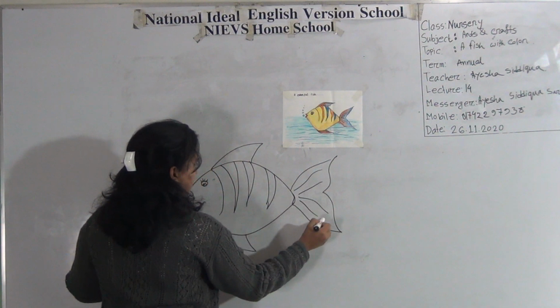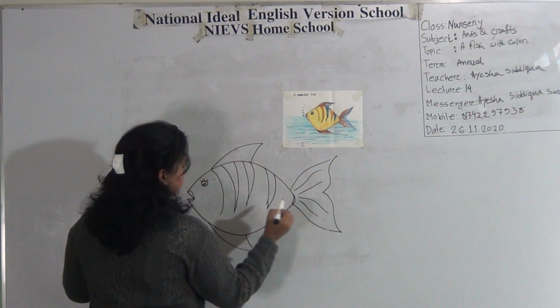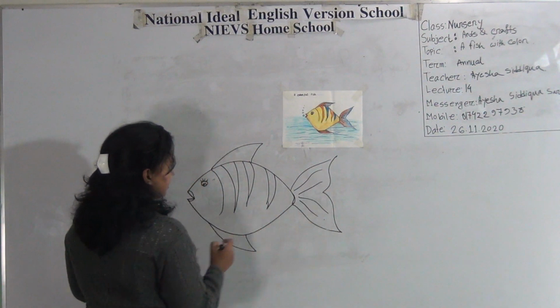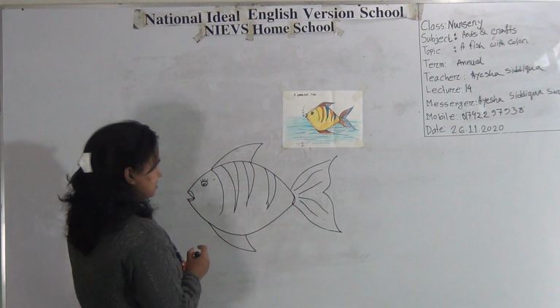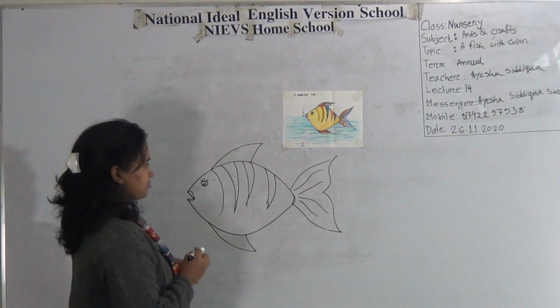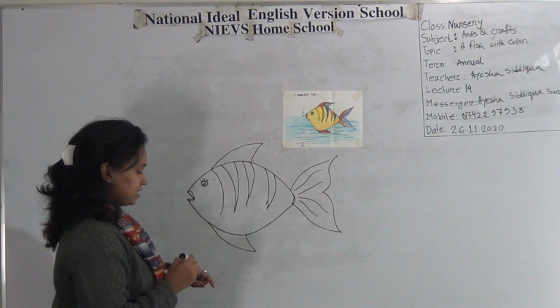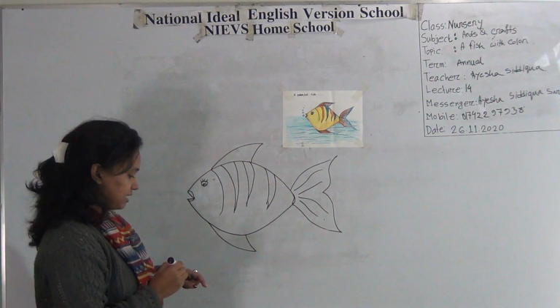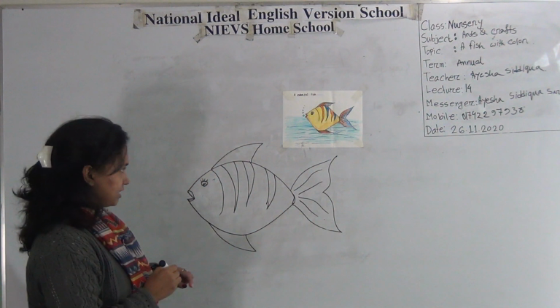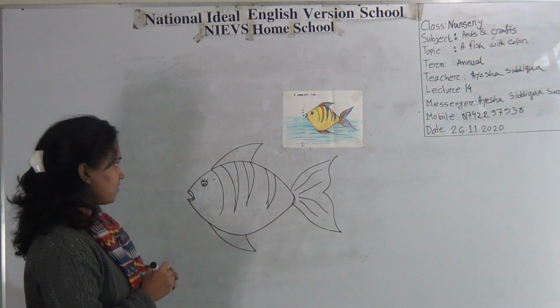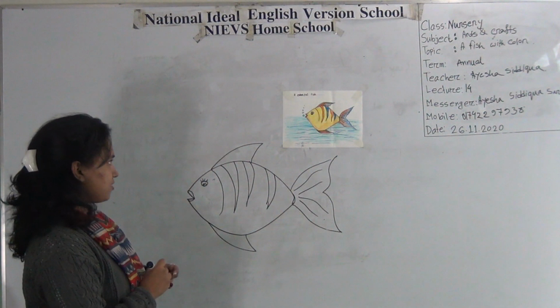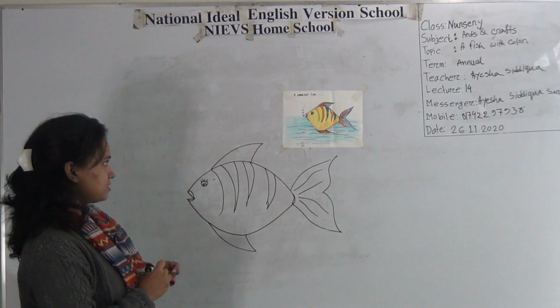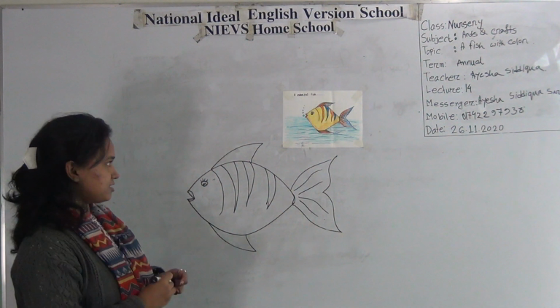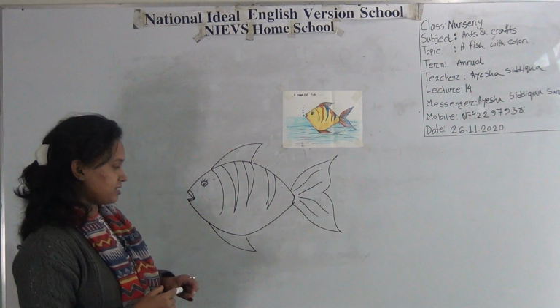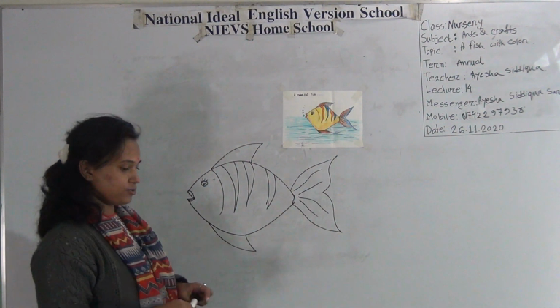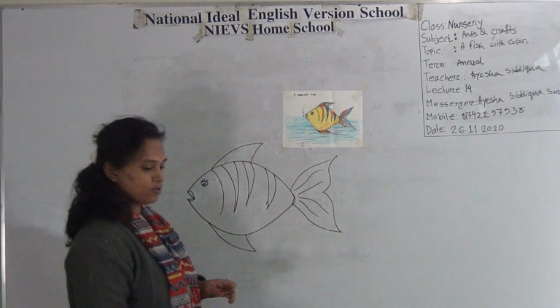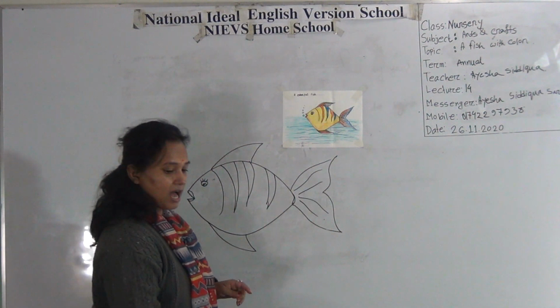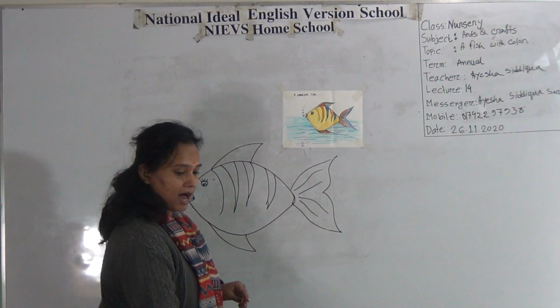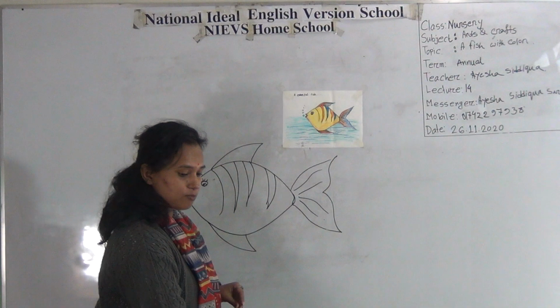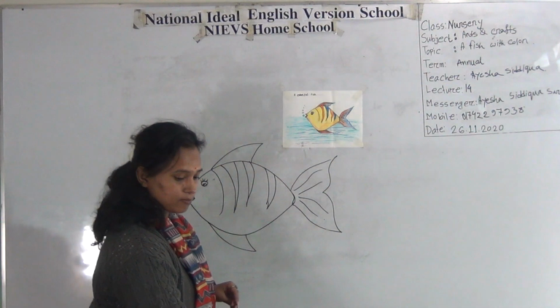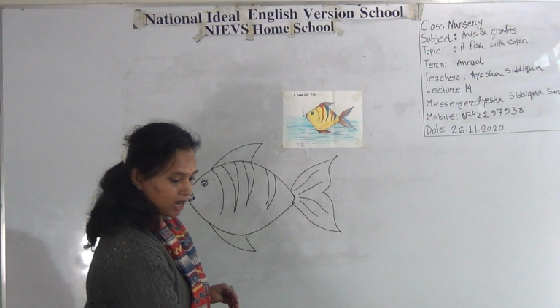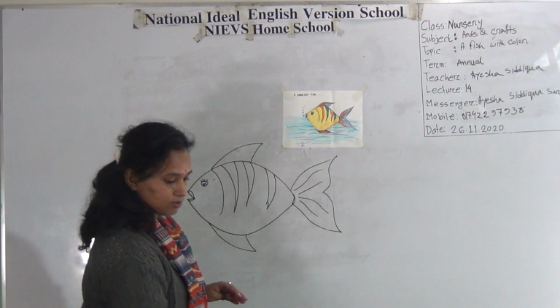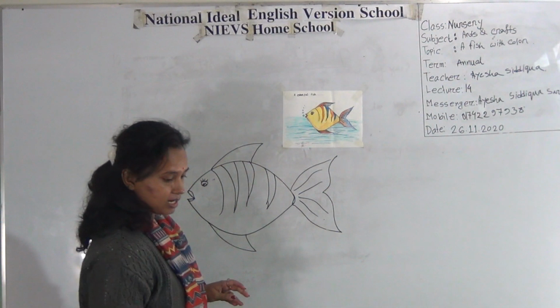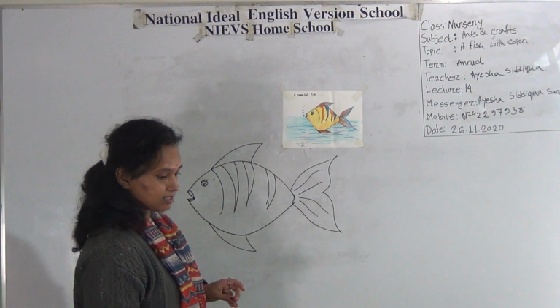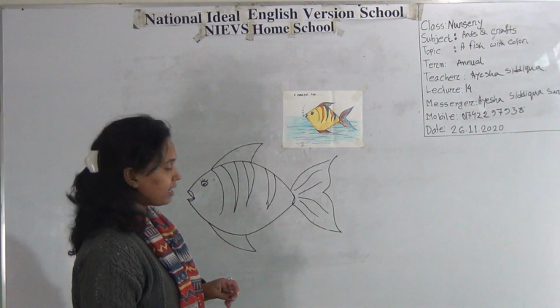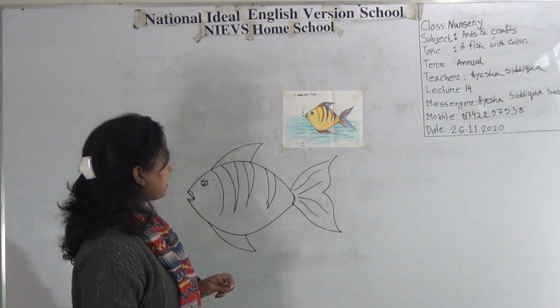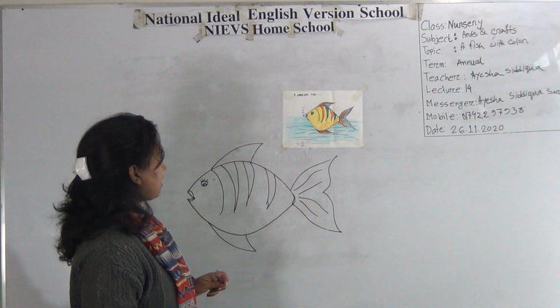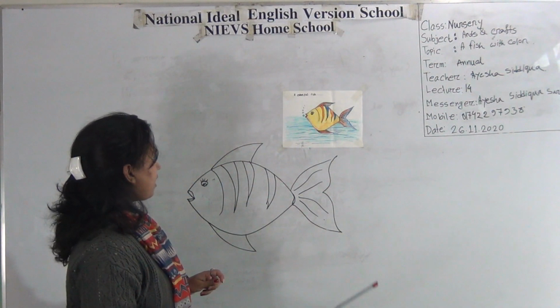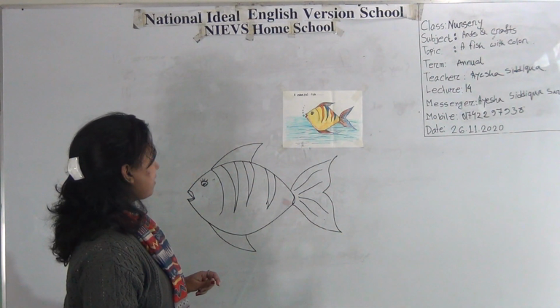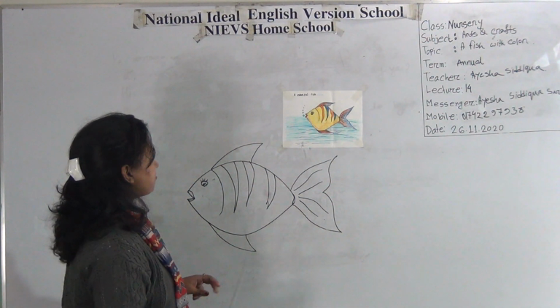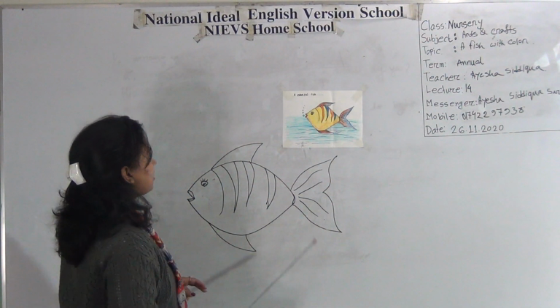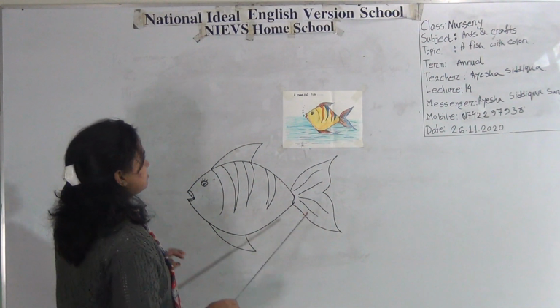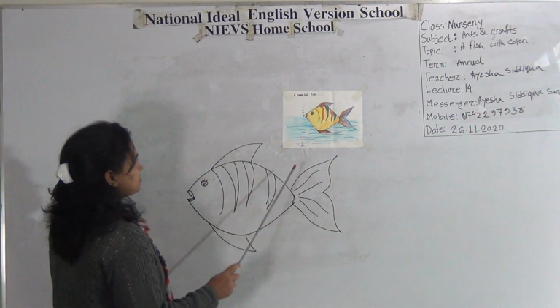Okay my dear student. Now I will show you how to color and how I have colored this.